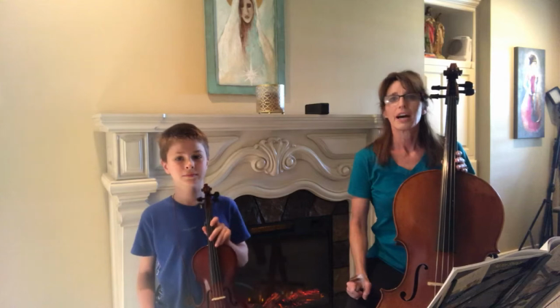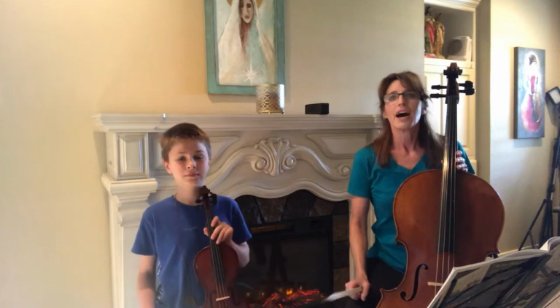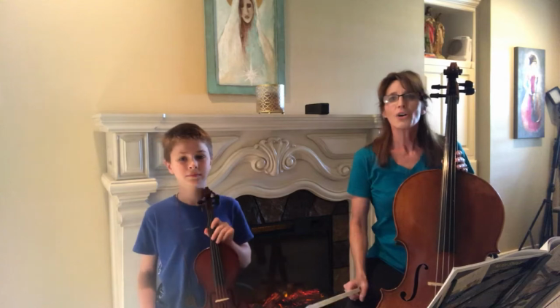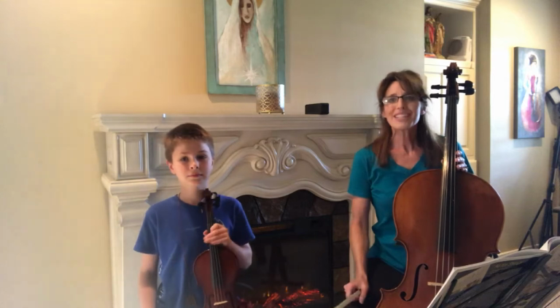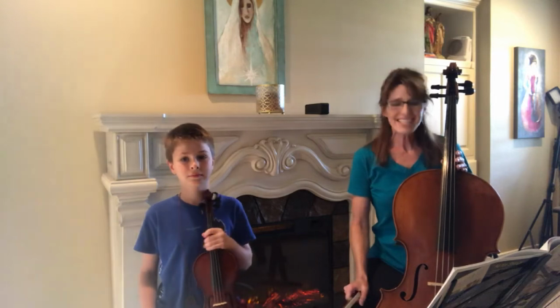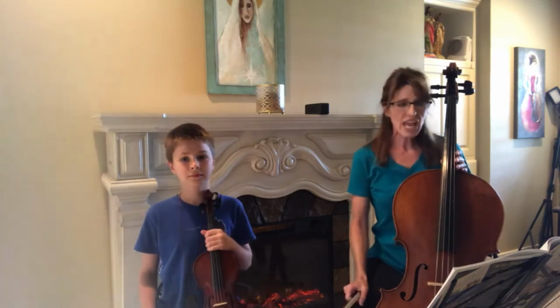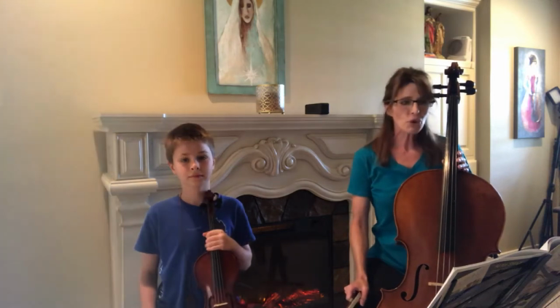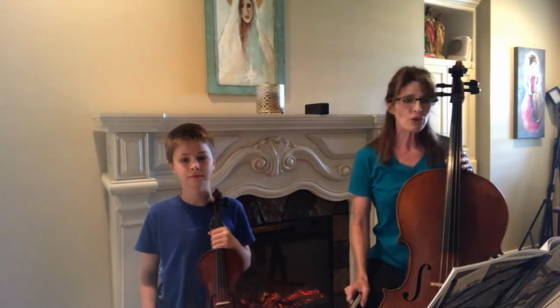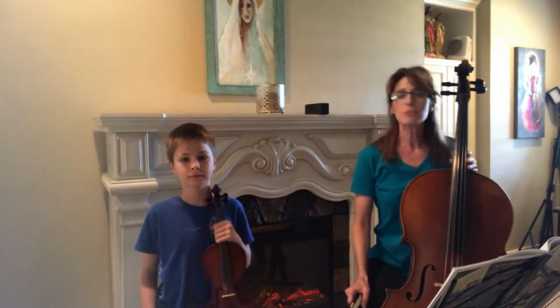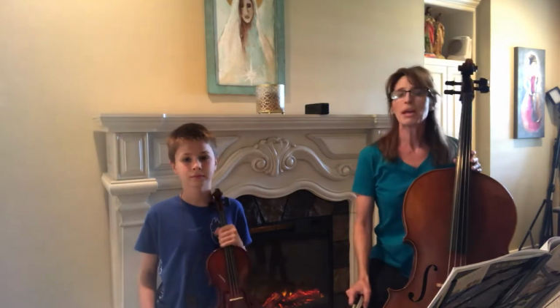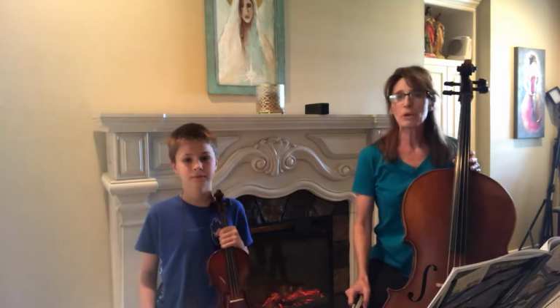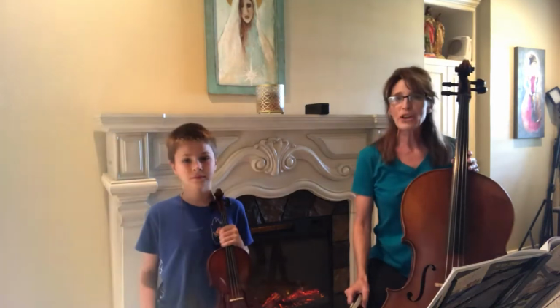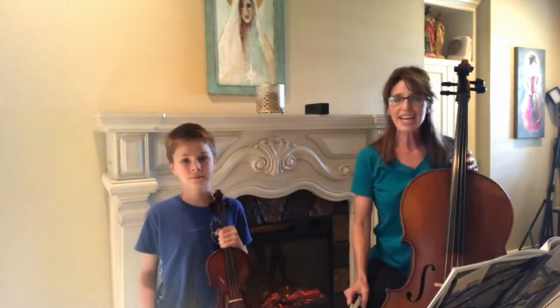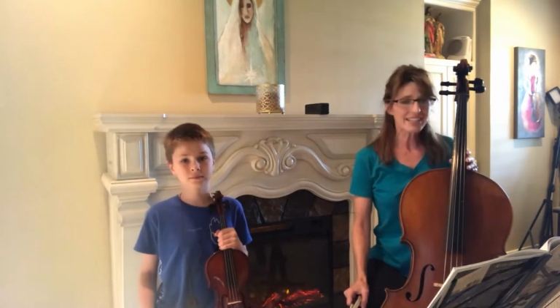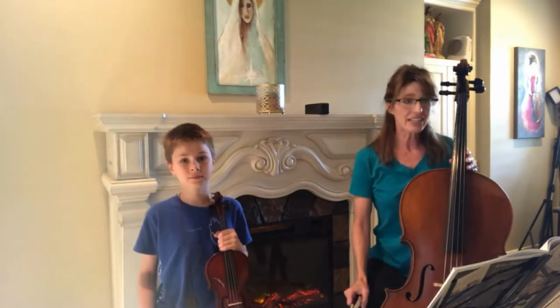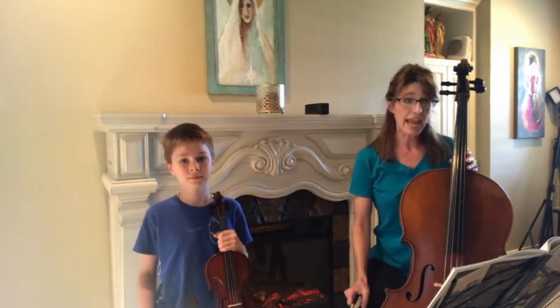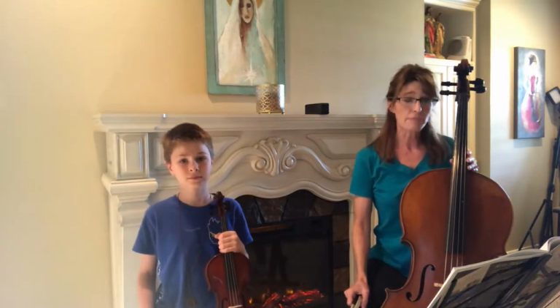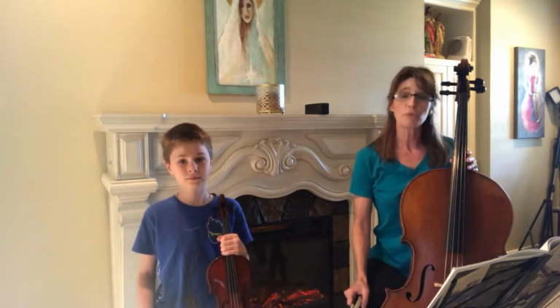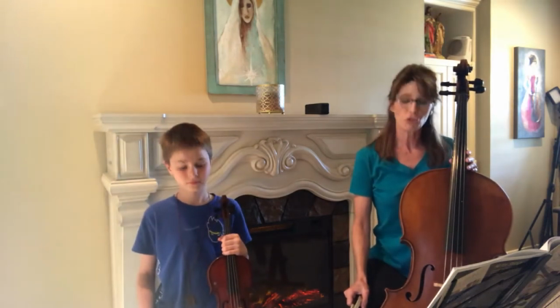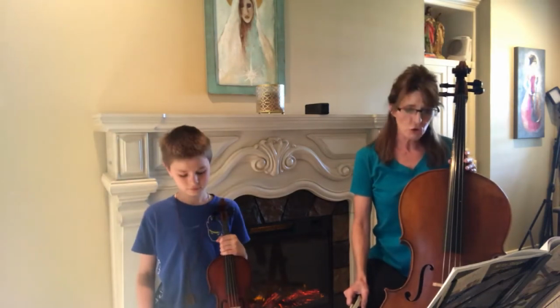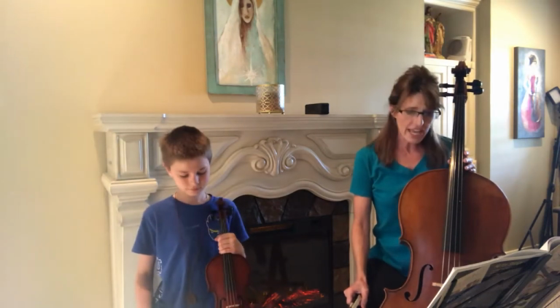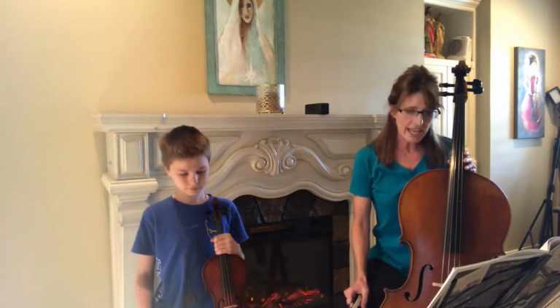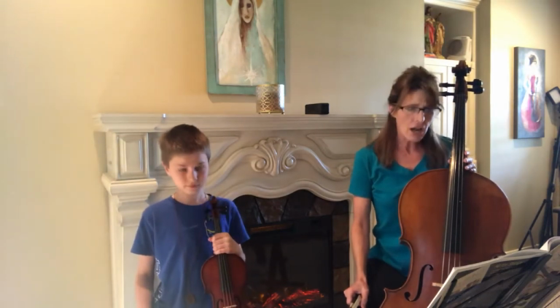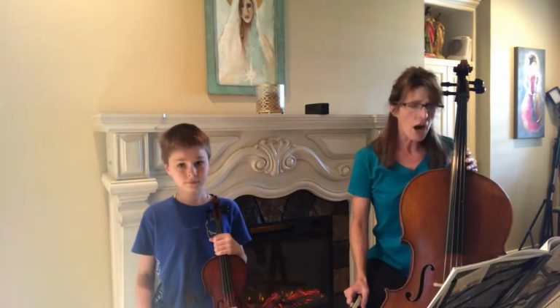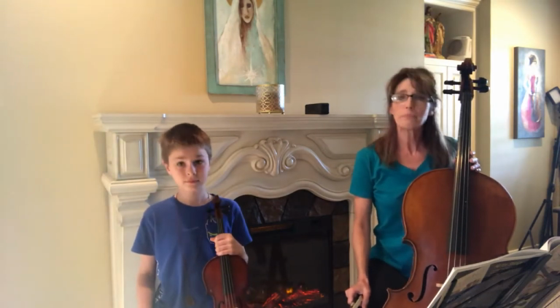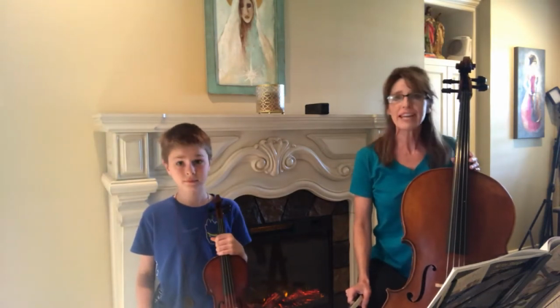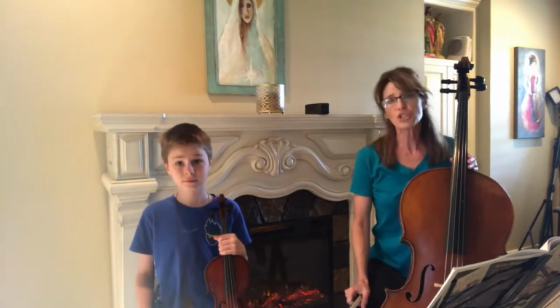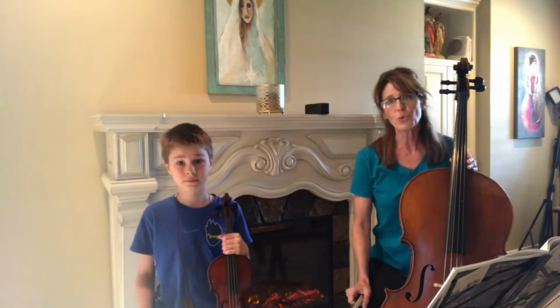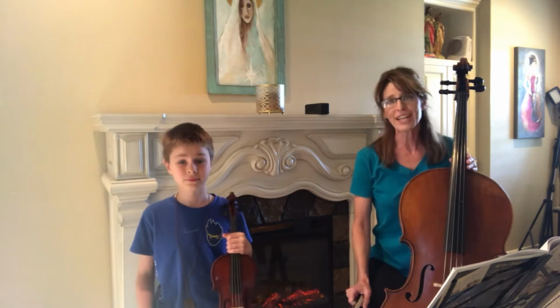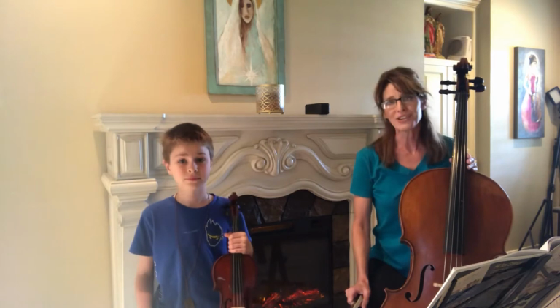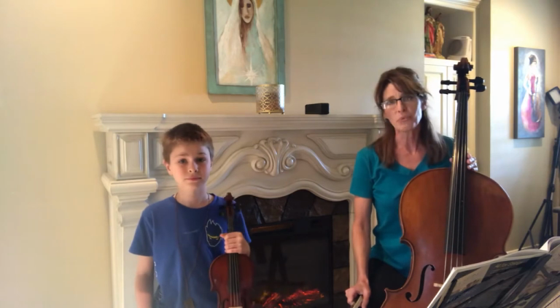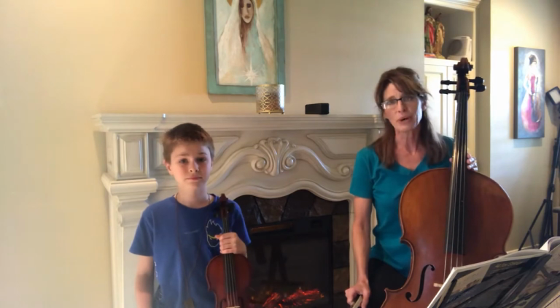Today we're going to play Mary Had a Little Lamb, number 38, on page 20 in your book.